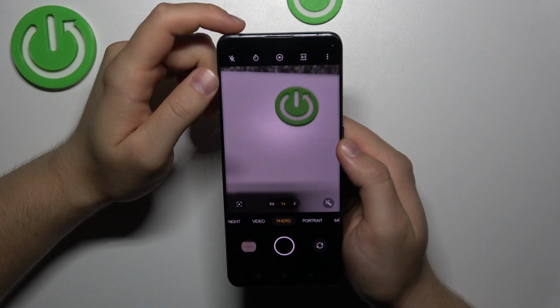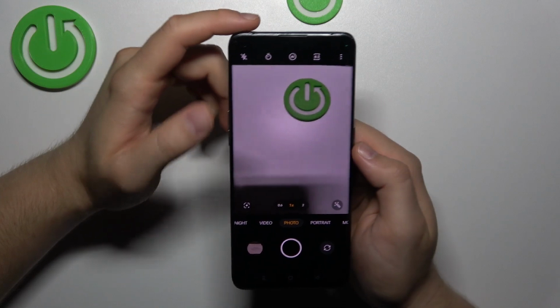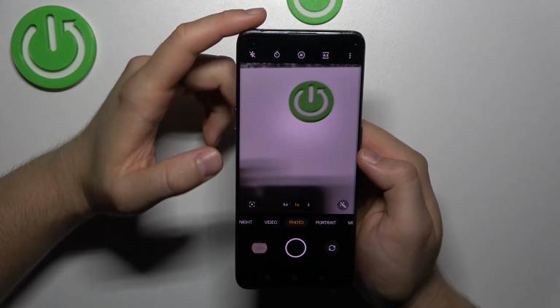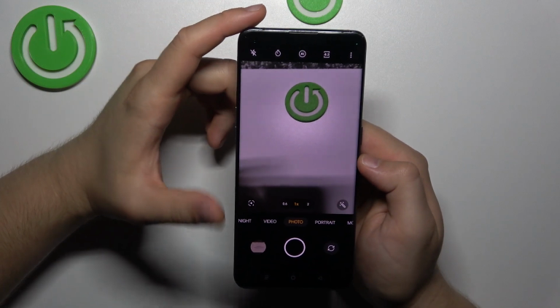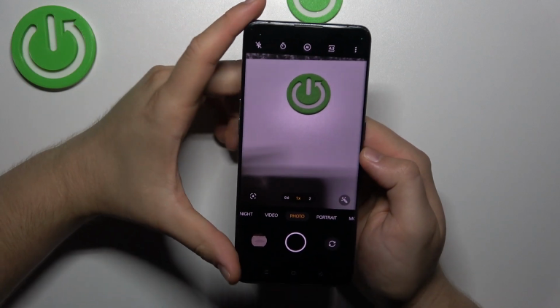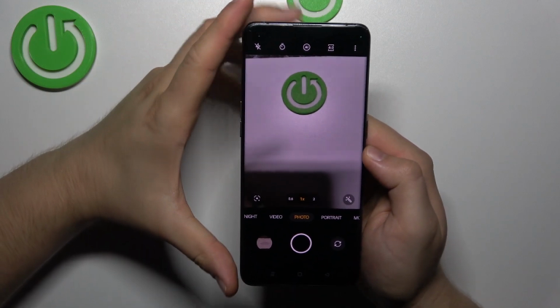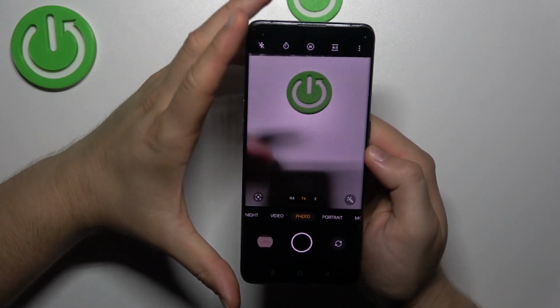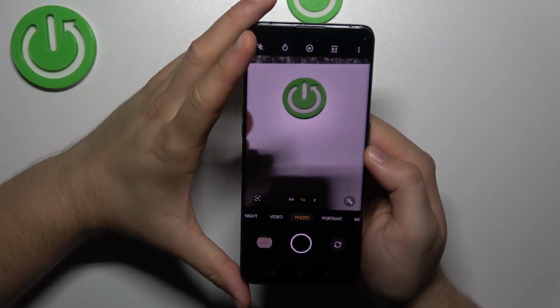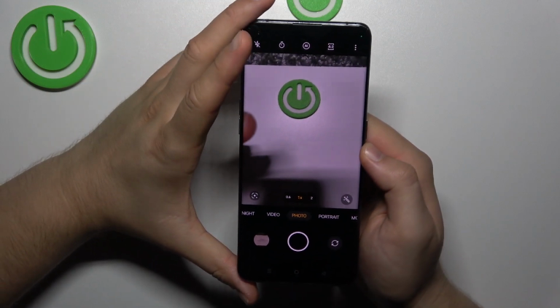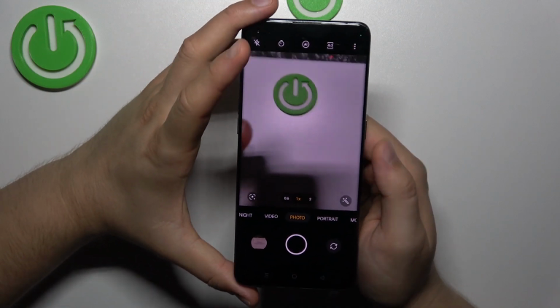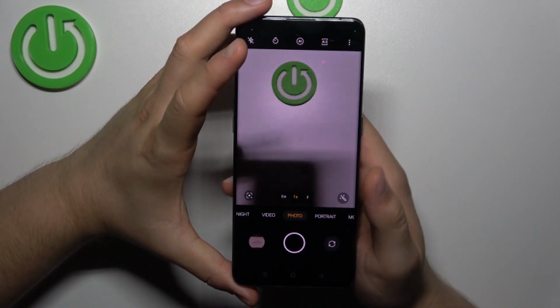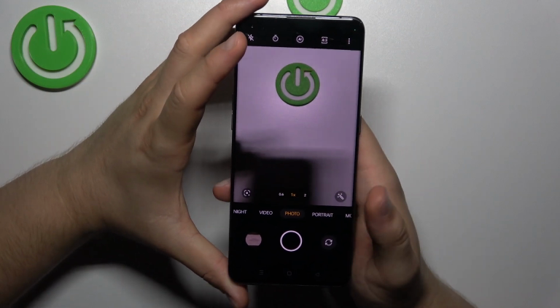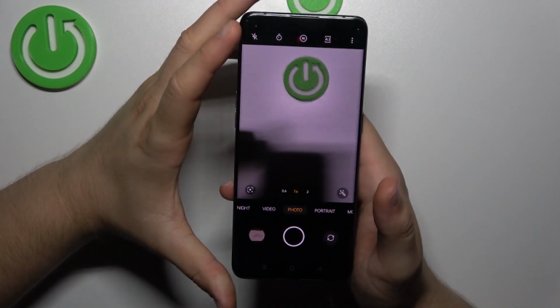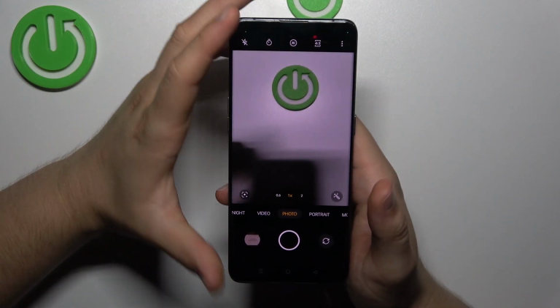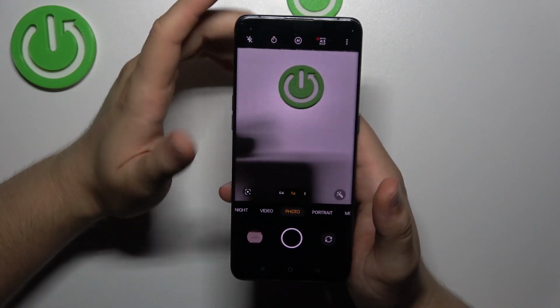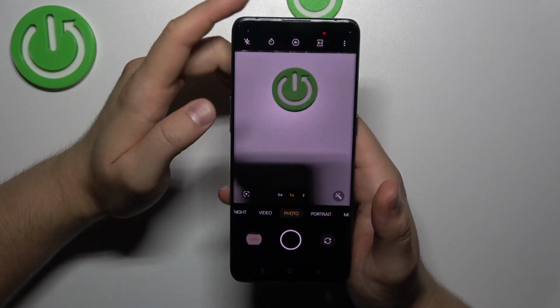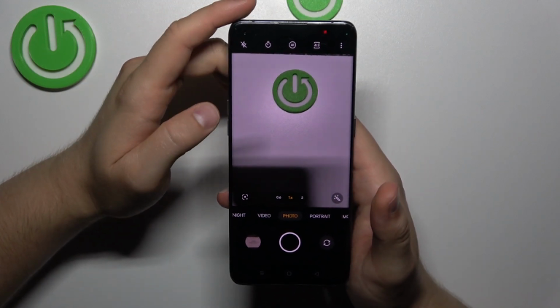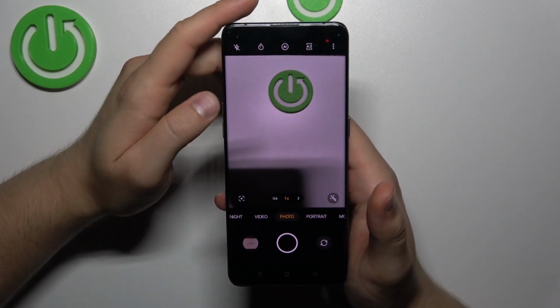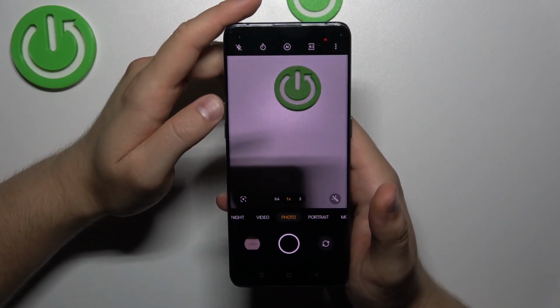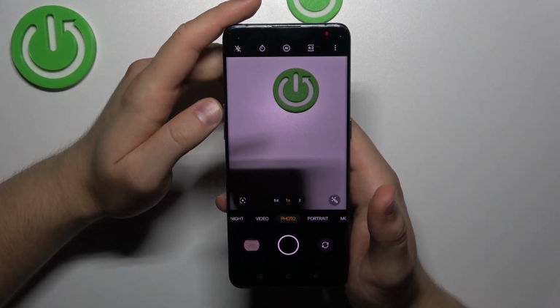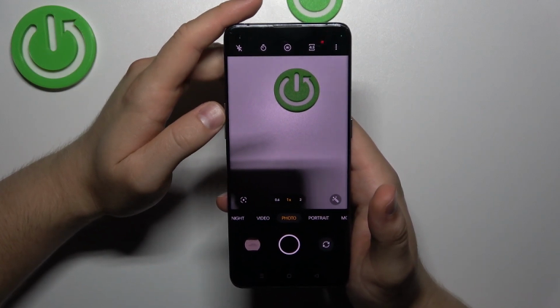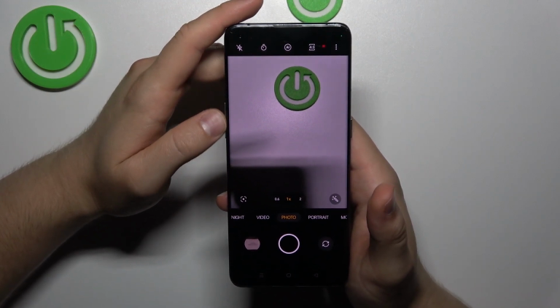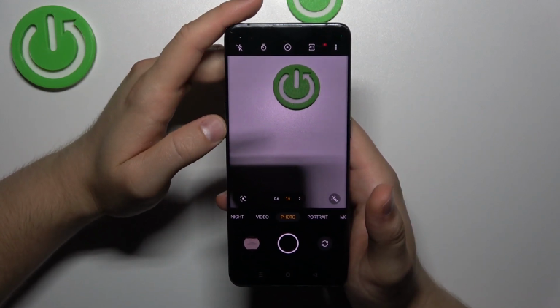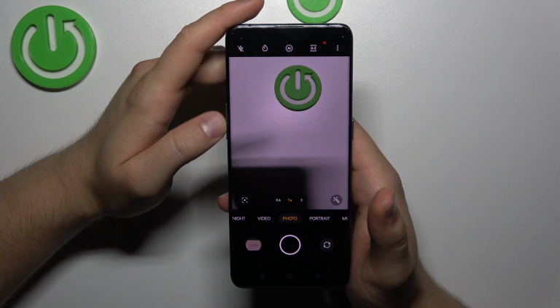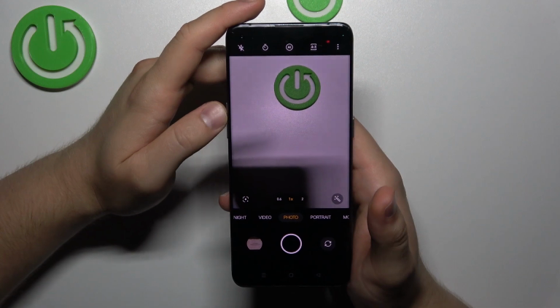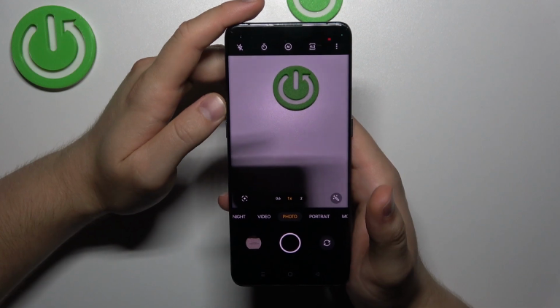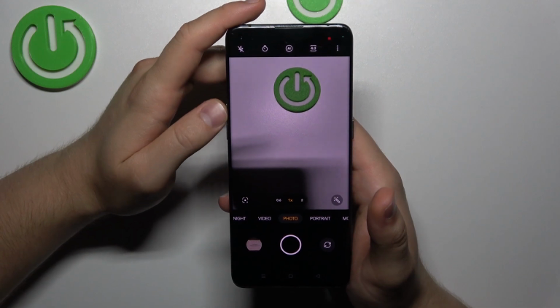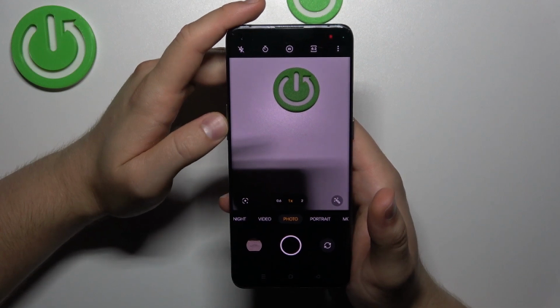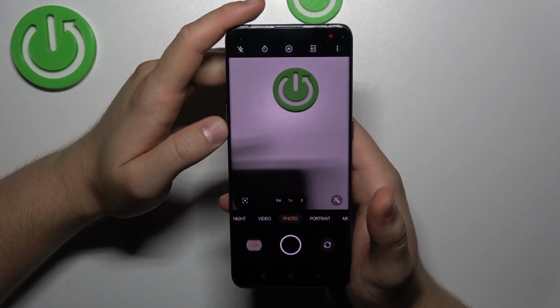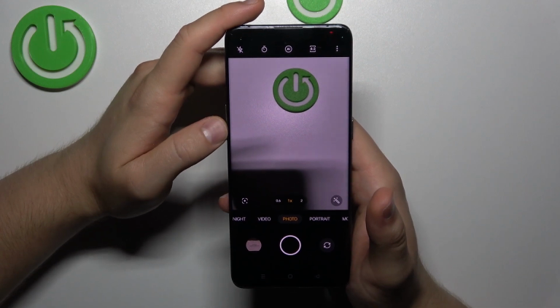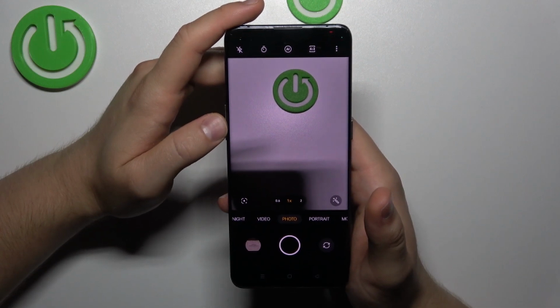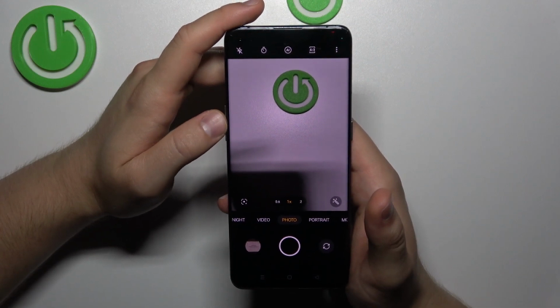Hello, in this video I'm going to show you how you can adjust camera brightness manually on your Oppo Find X3 Pro.